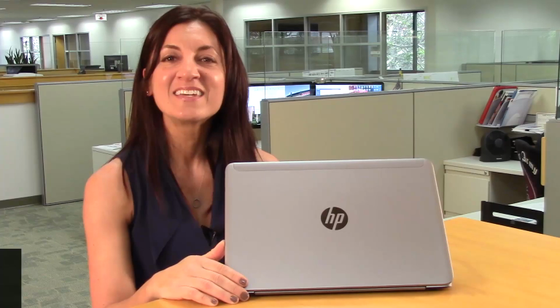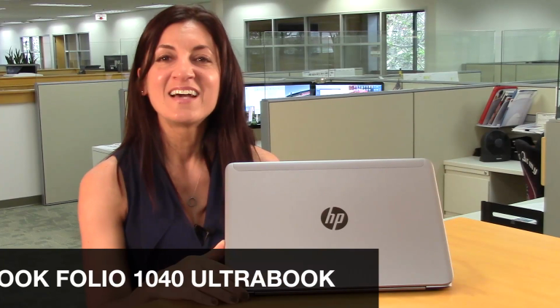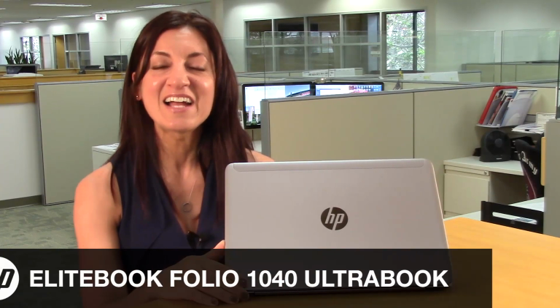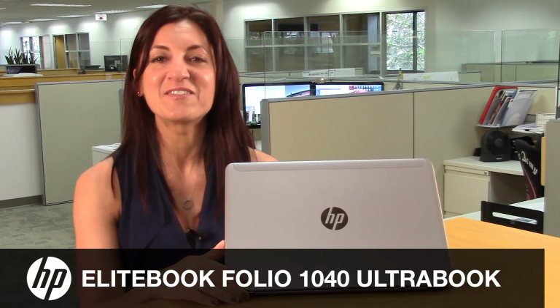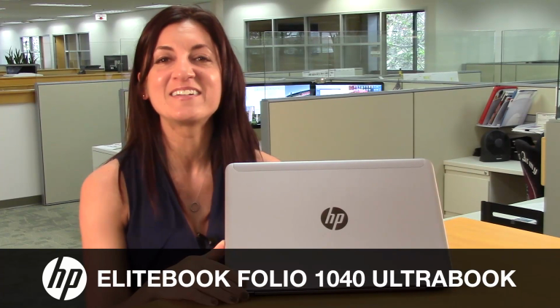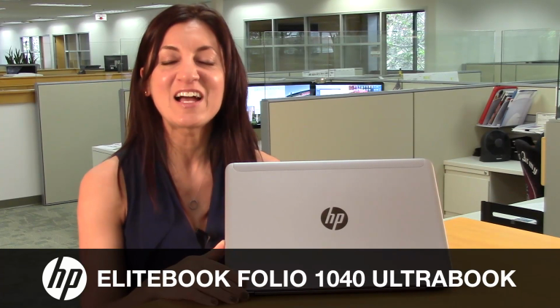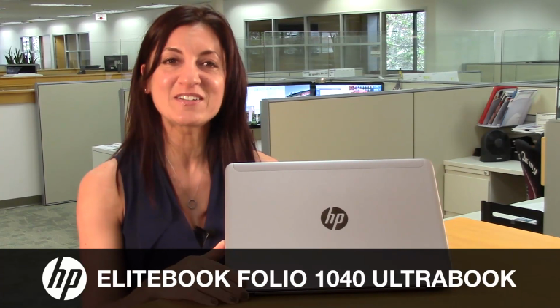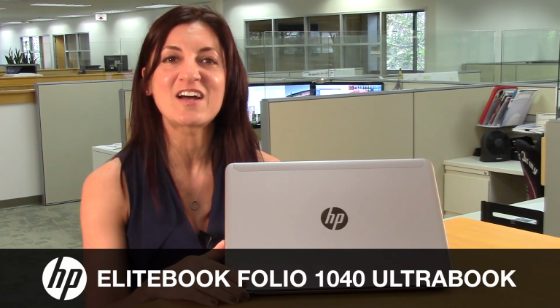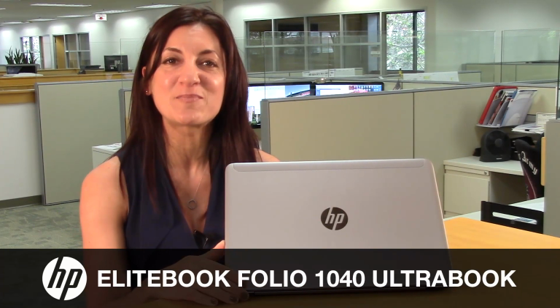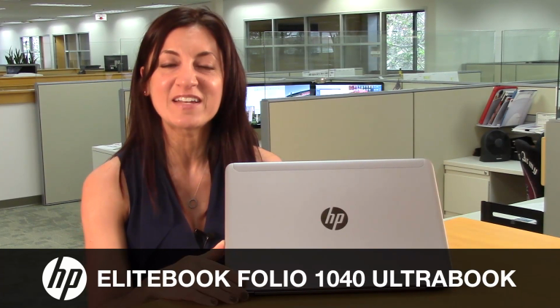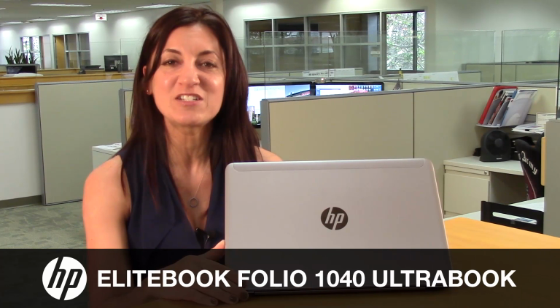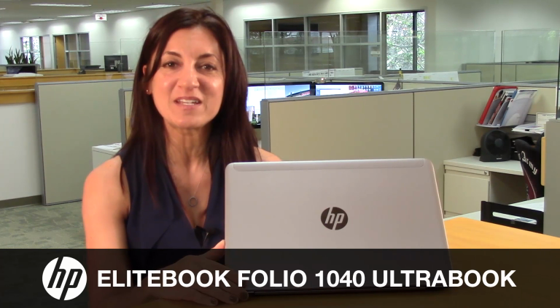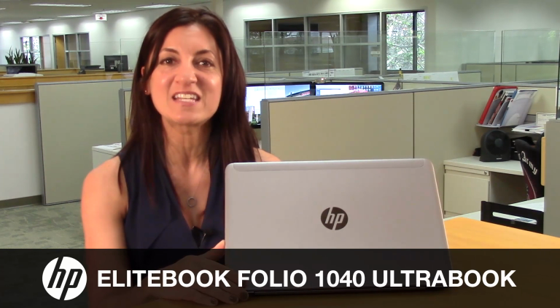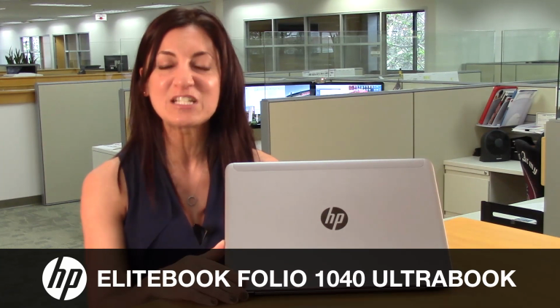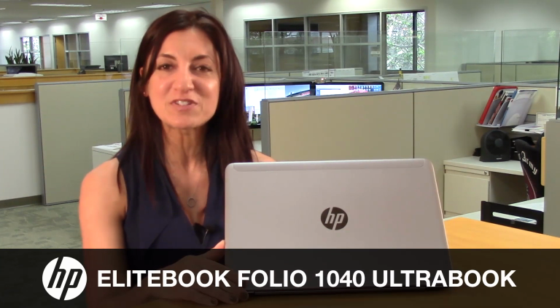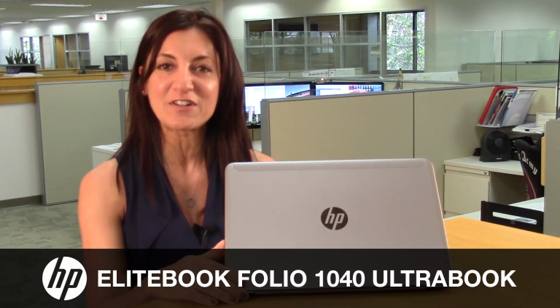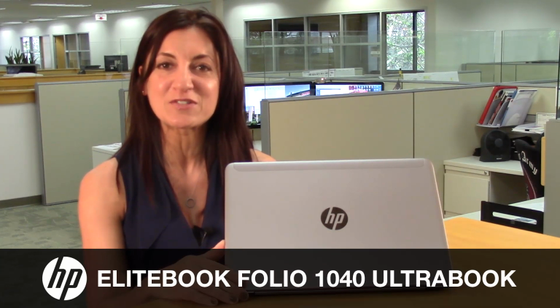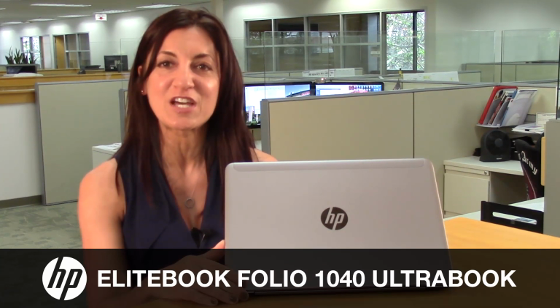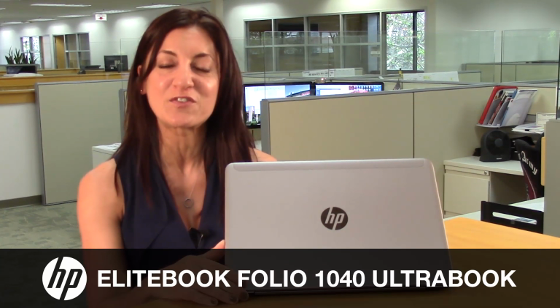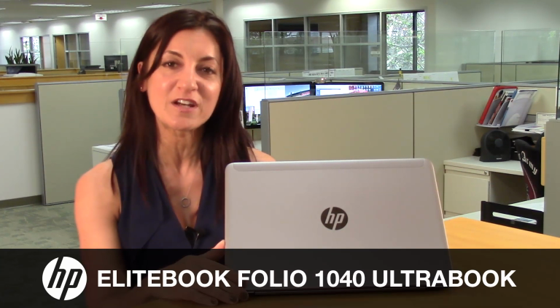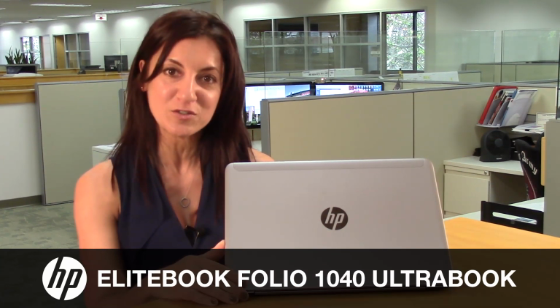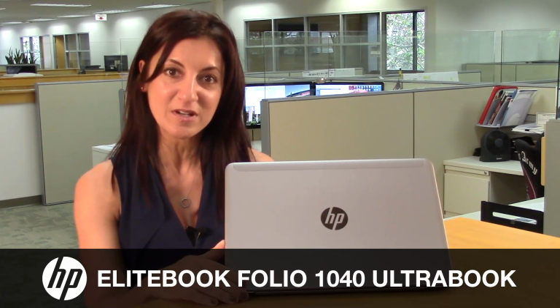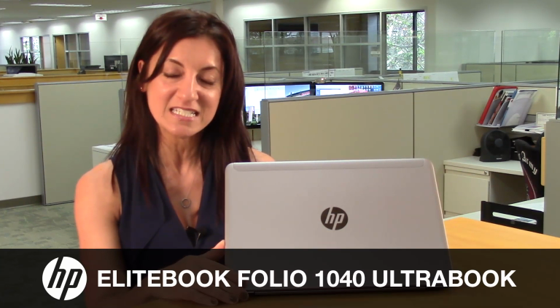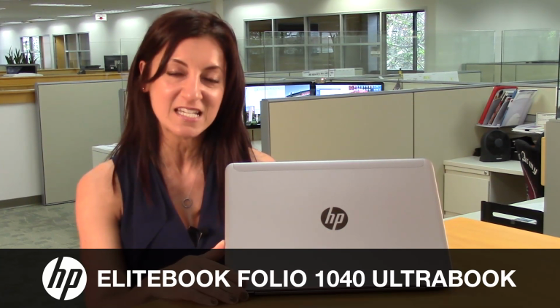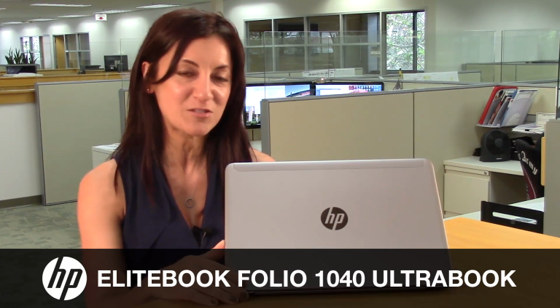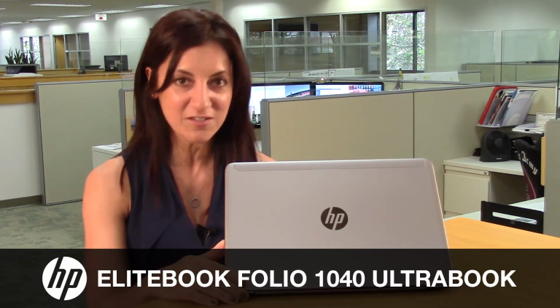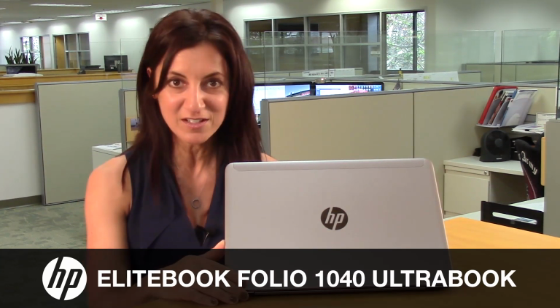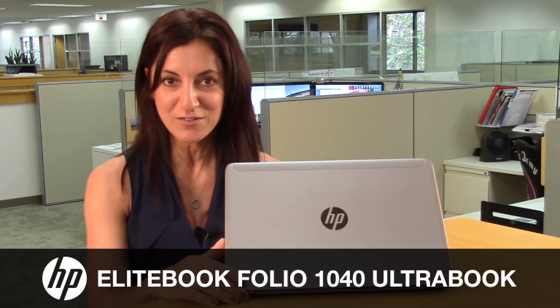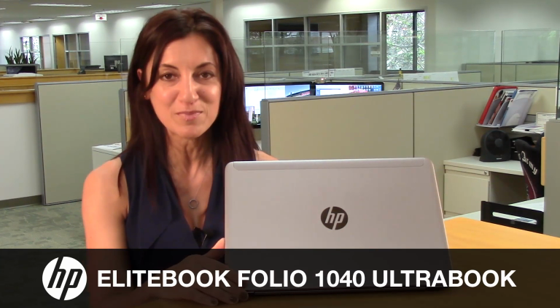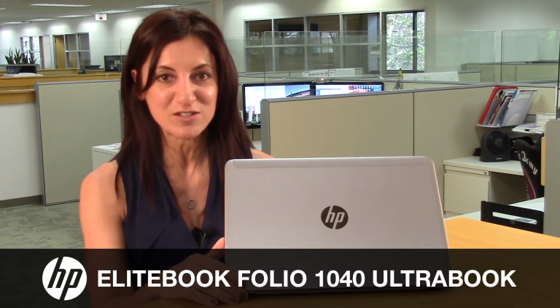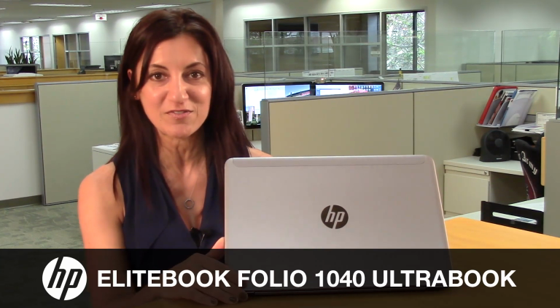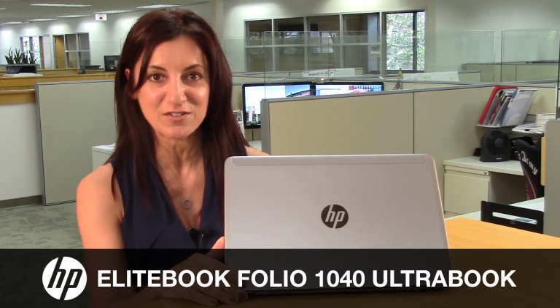Hi, everyone. I'm here to talk about HP's Elite Bookfolio 1040 Ultrabook, designed specifically for the business professional.